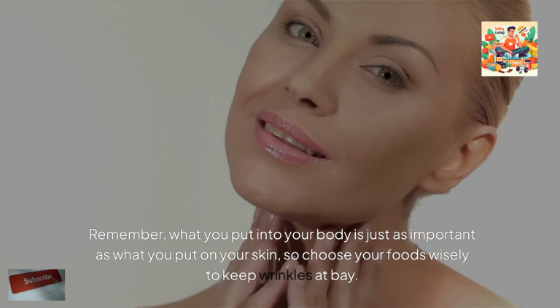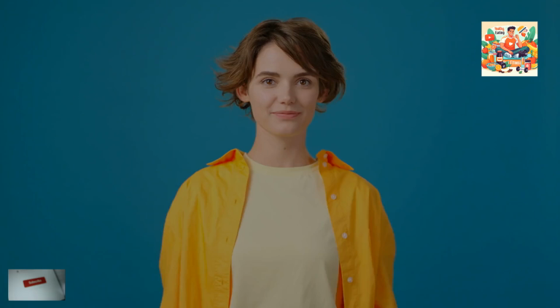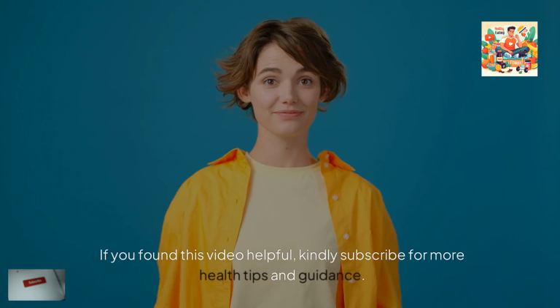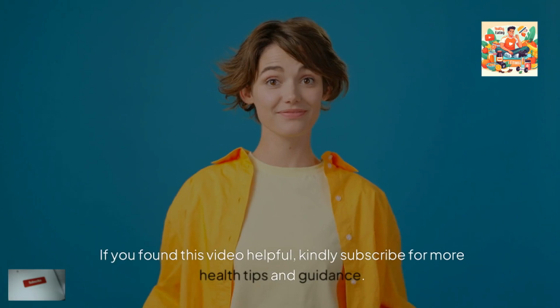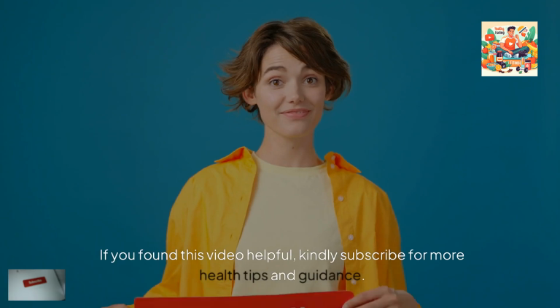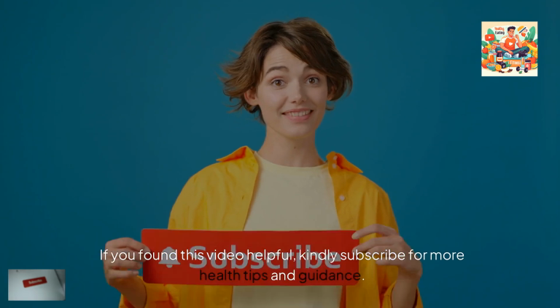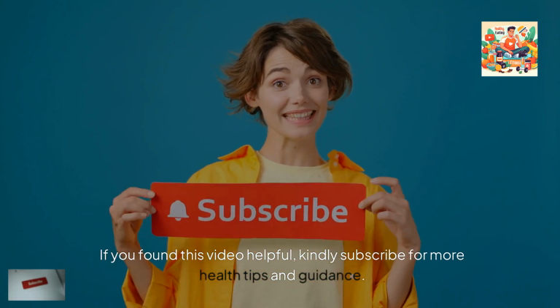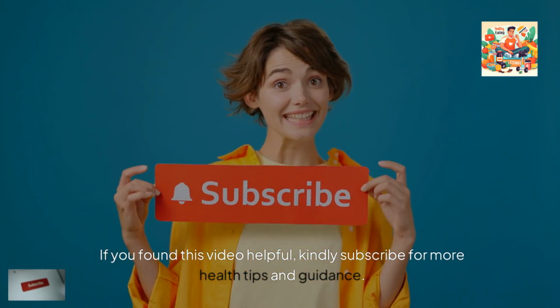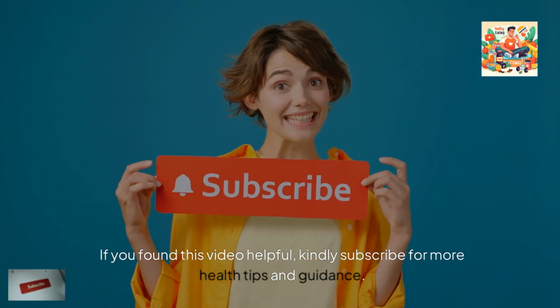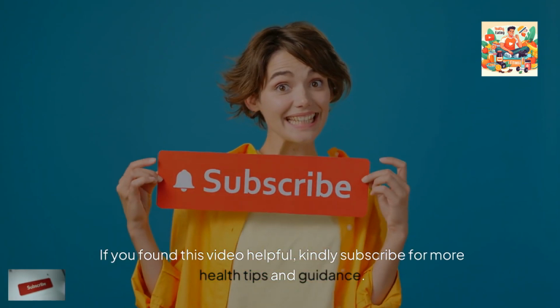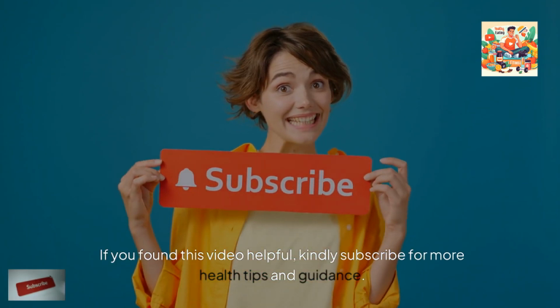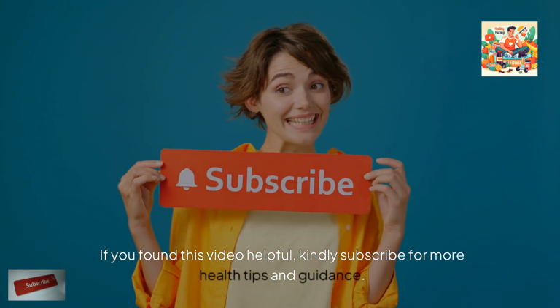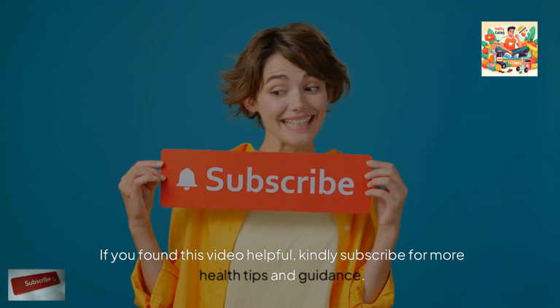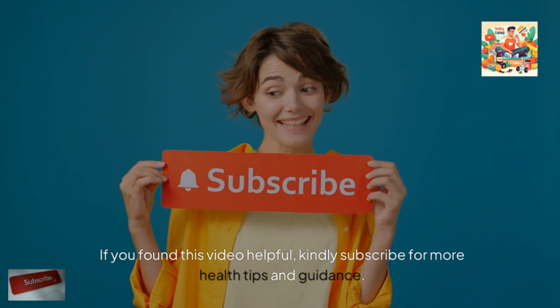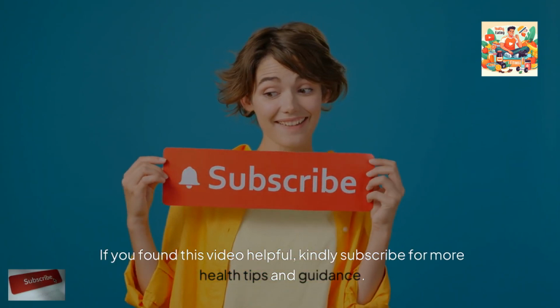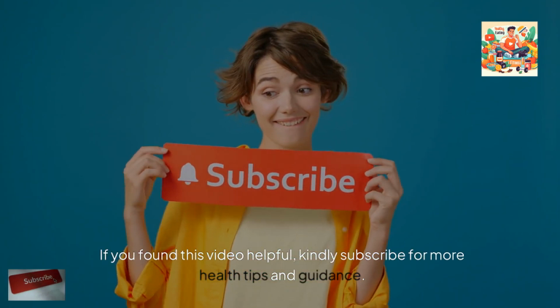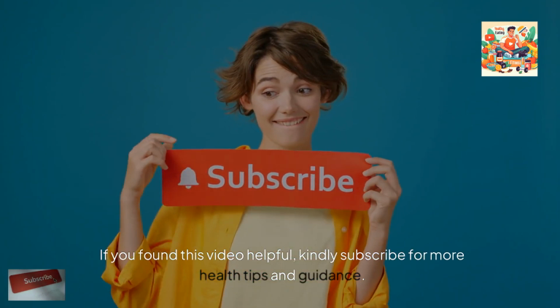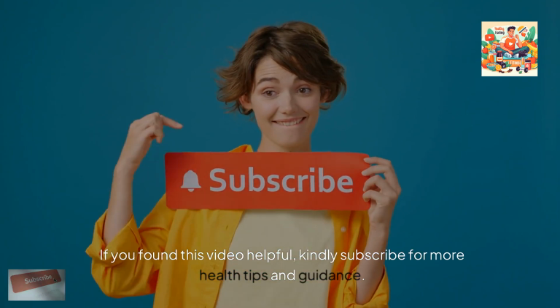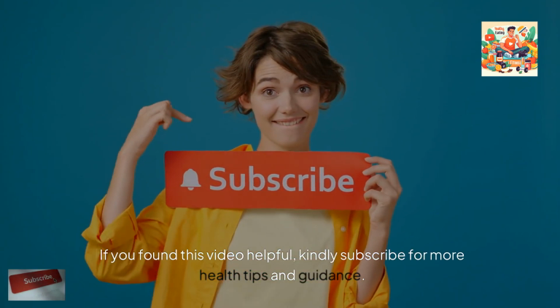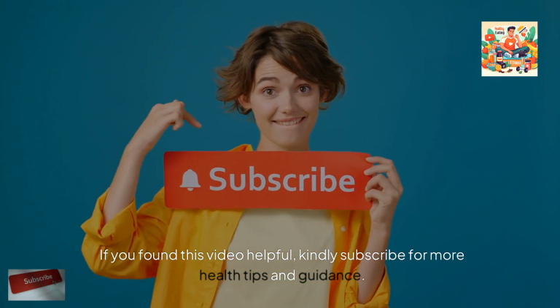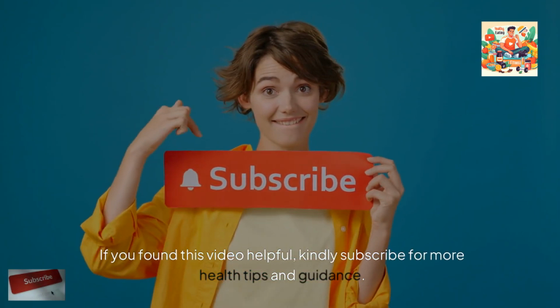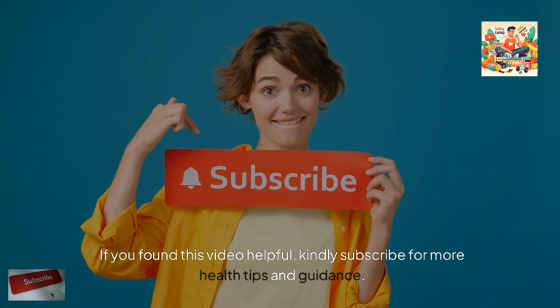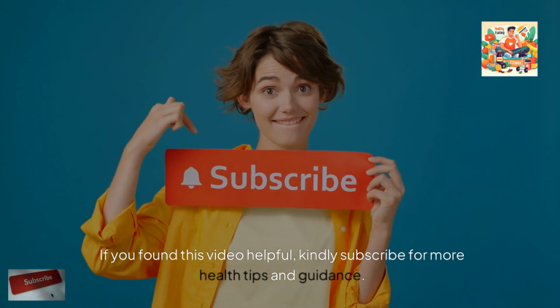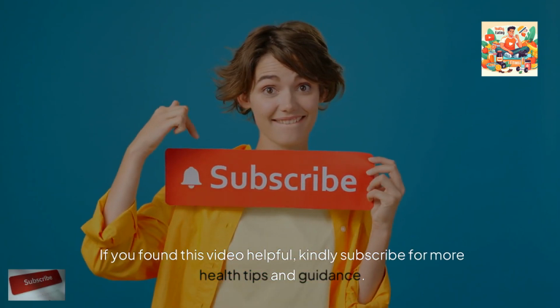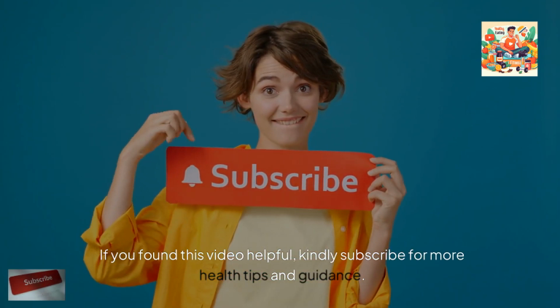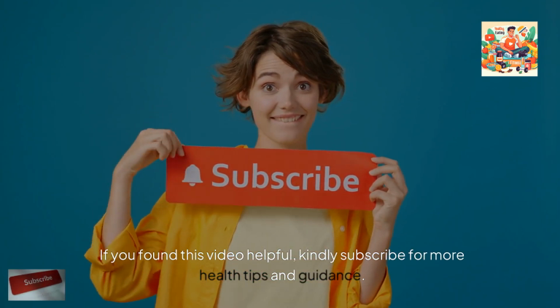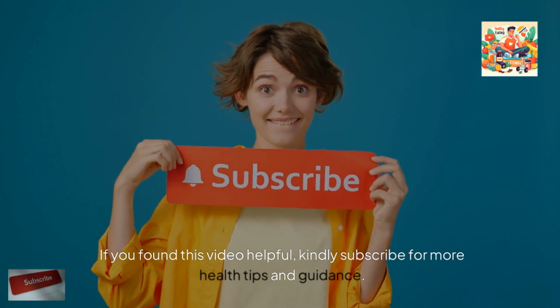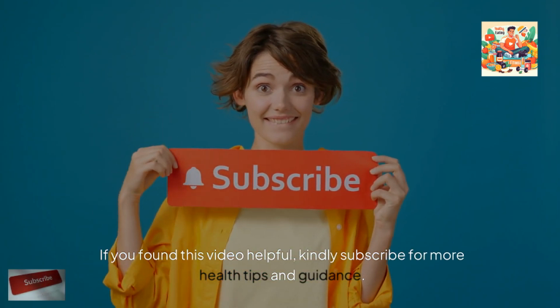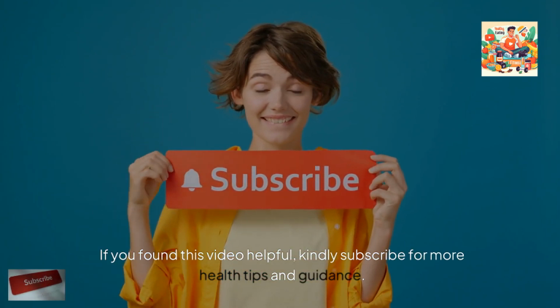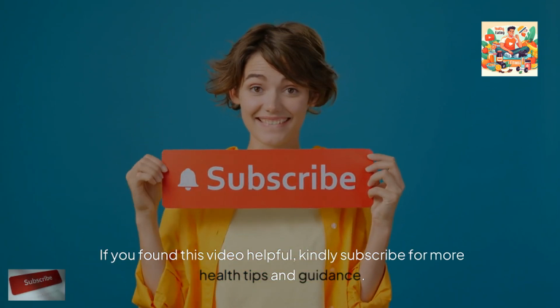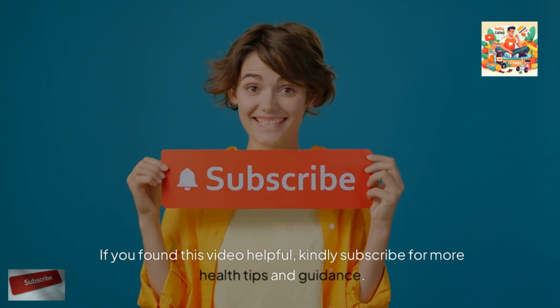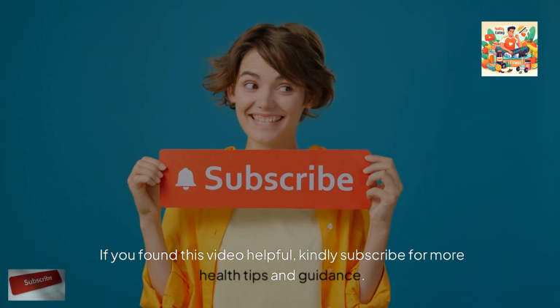If you found this video helpful, kindly subscribe for more health tips and guidance.